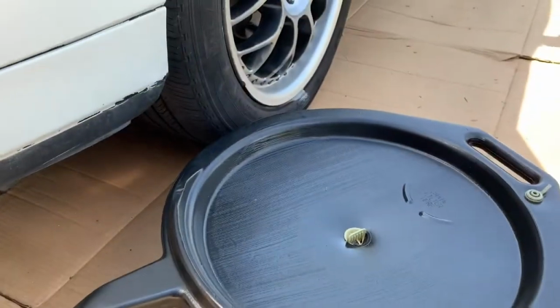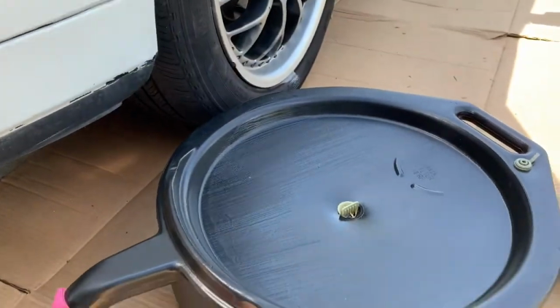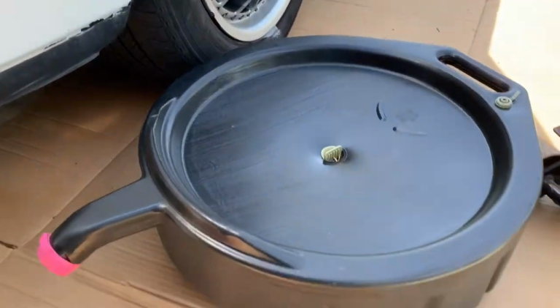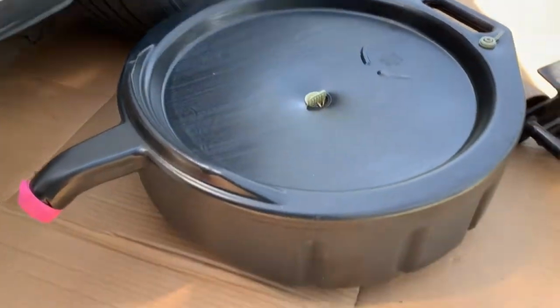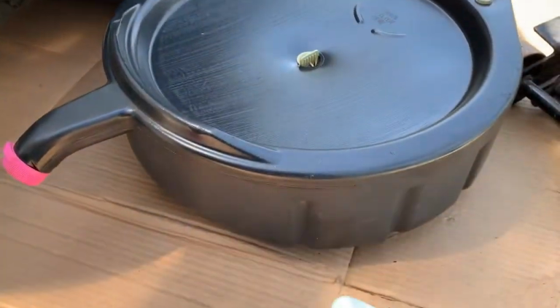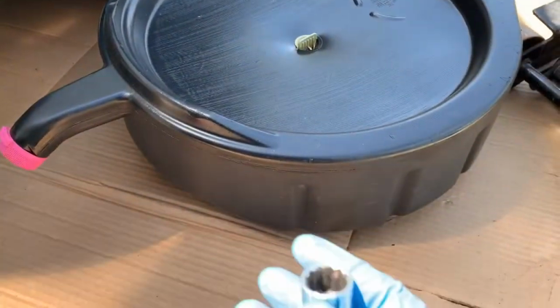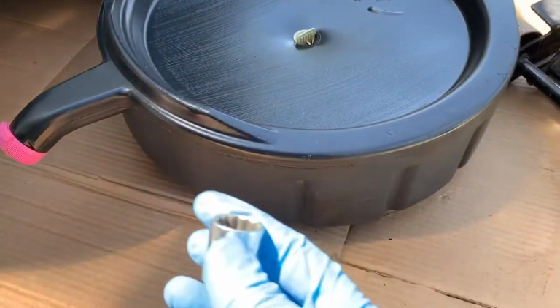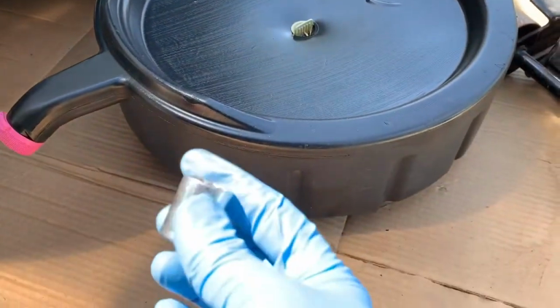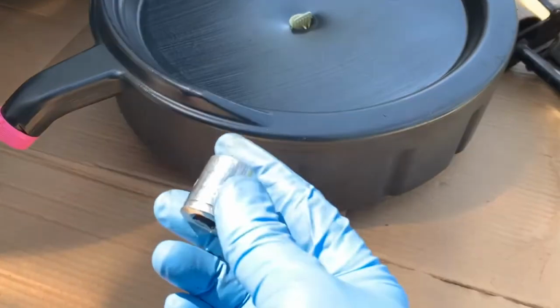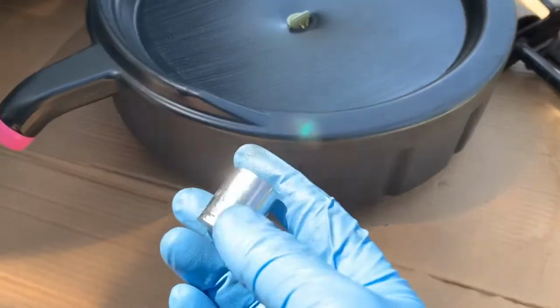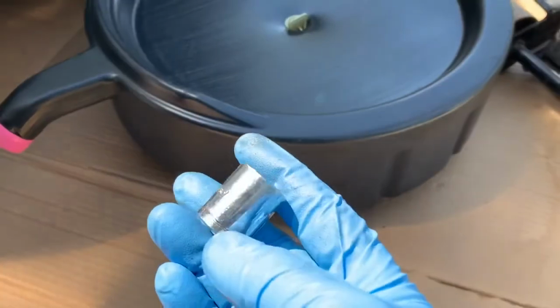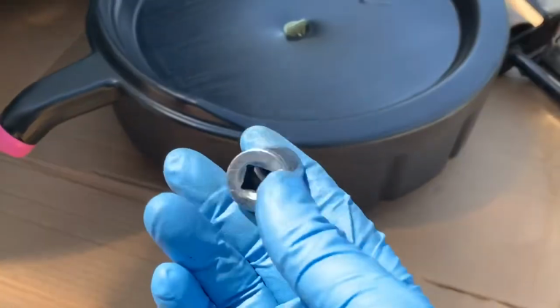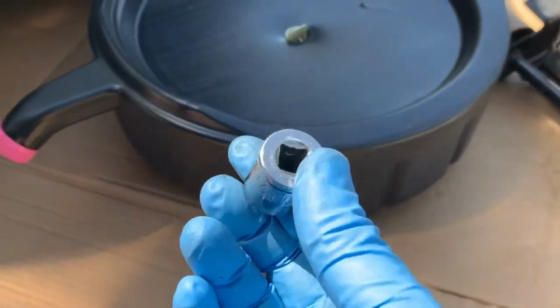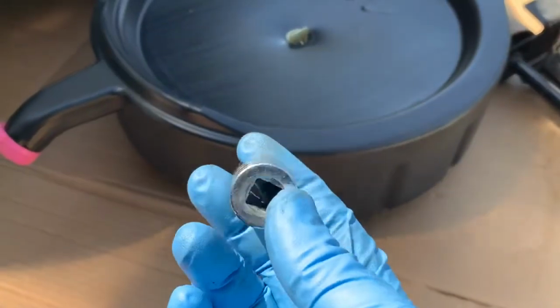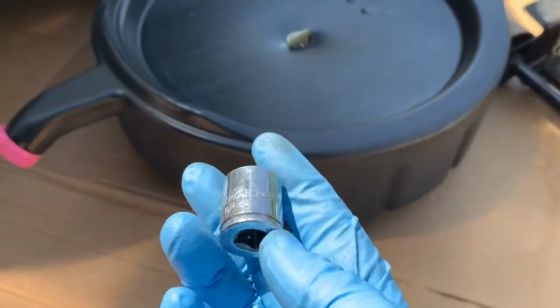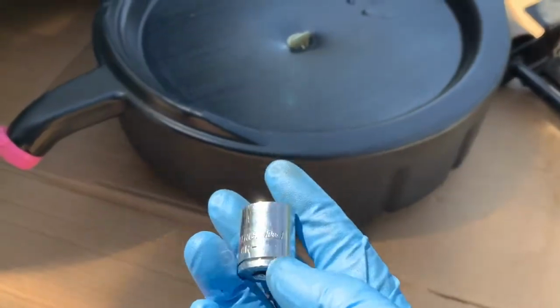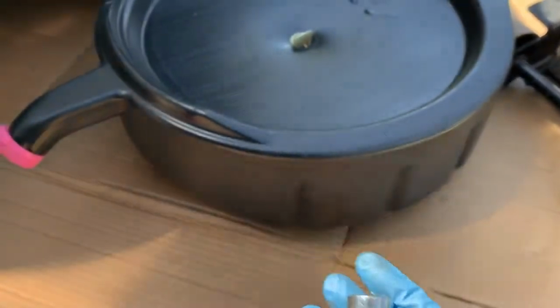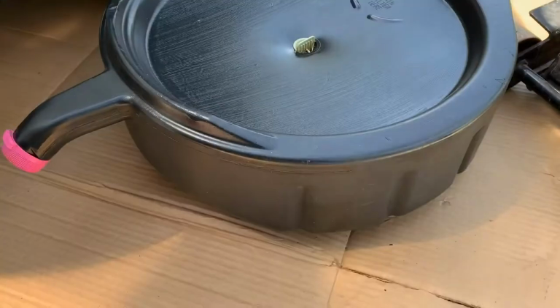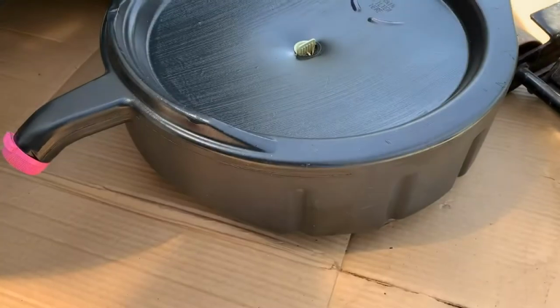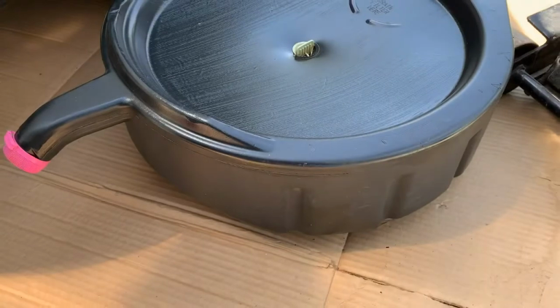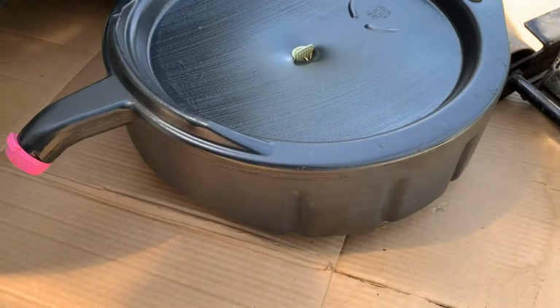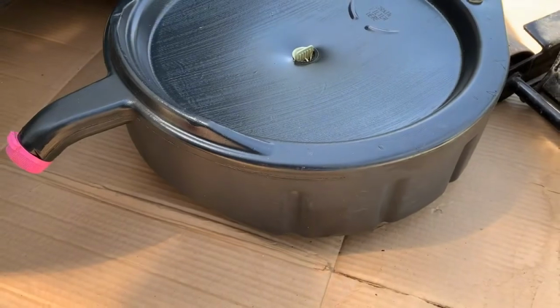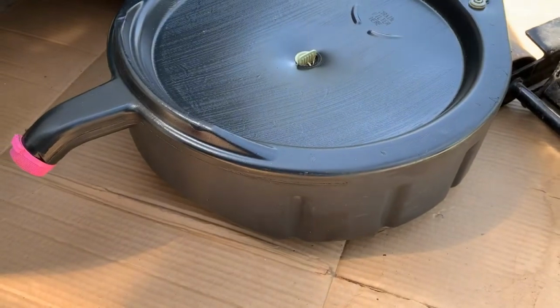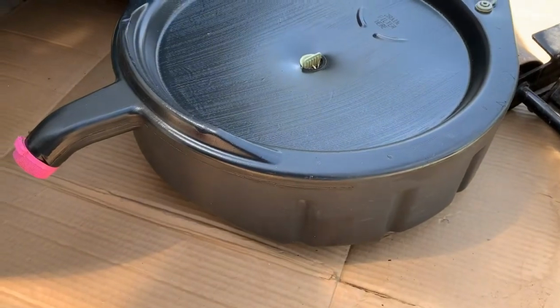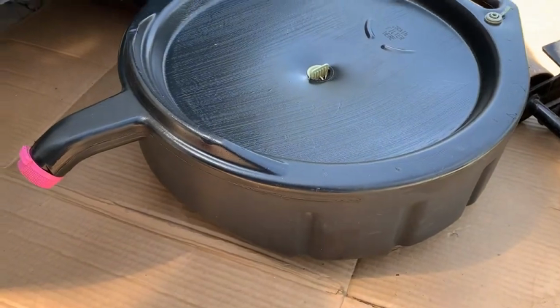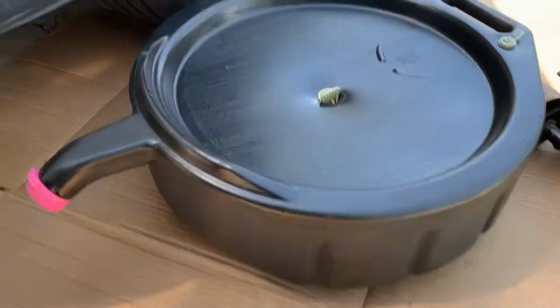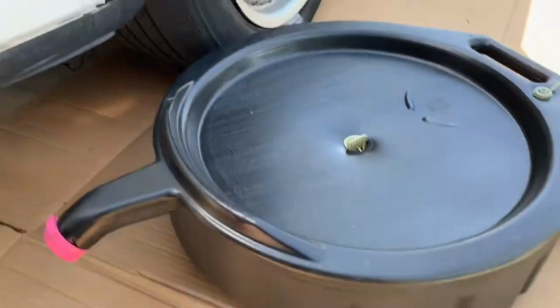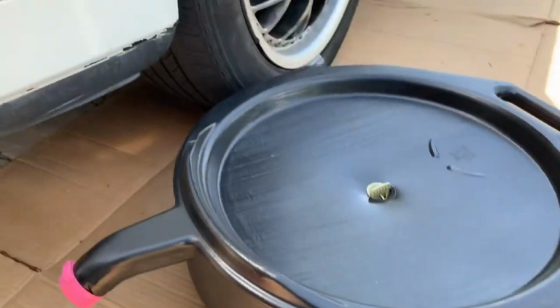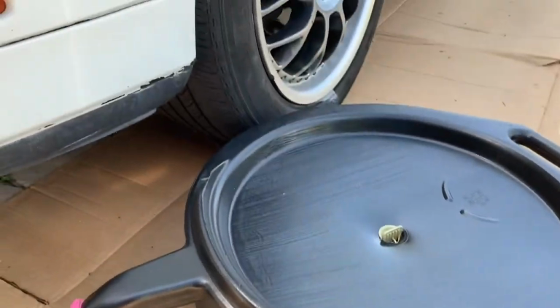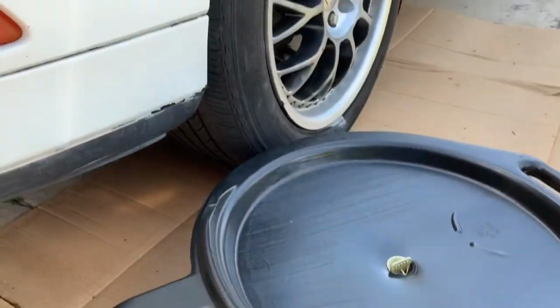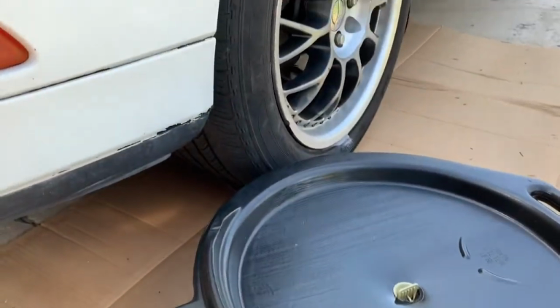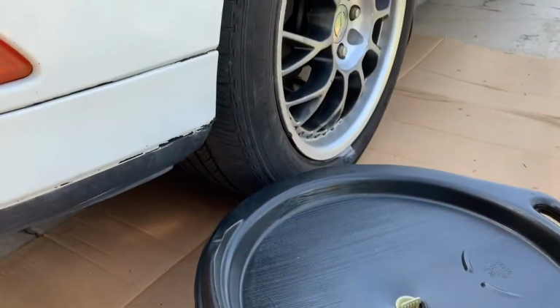In this video, I'm going to show you how to do an oil change for Acura Integra LS.